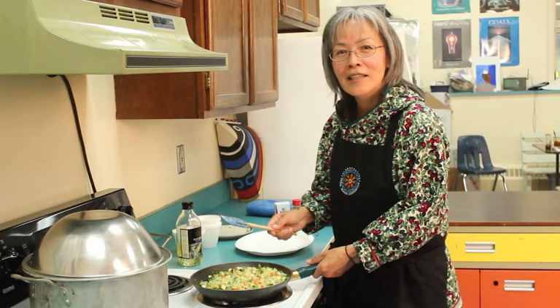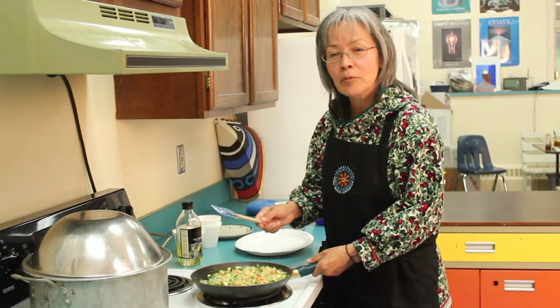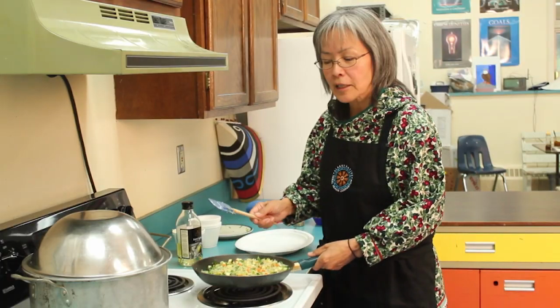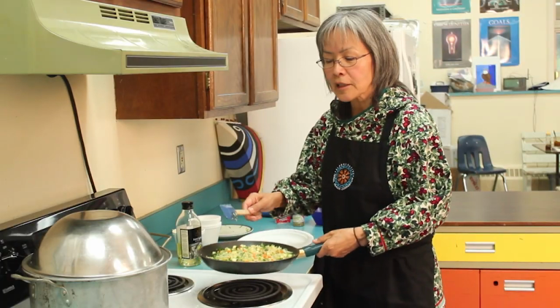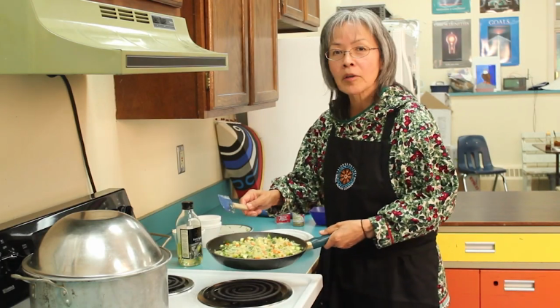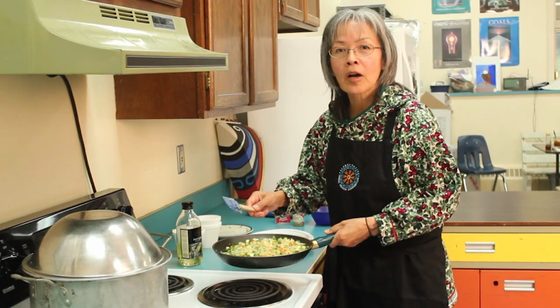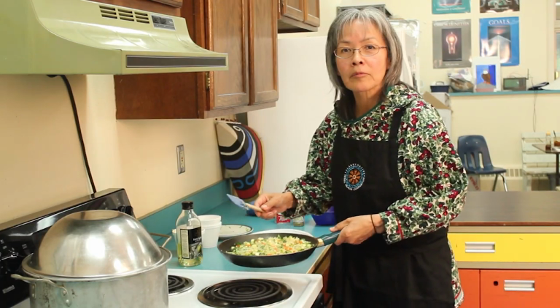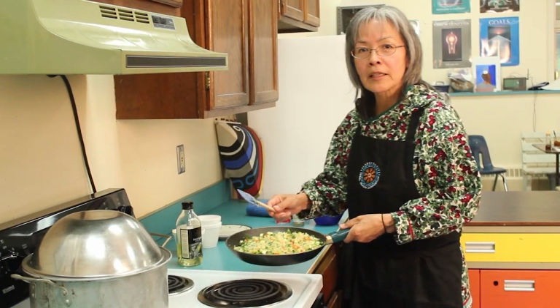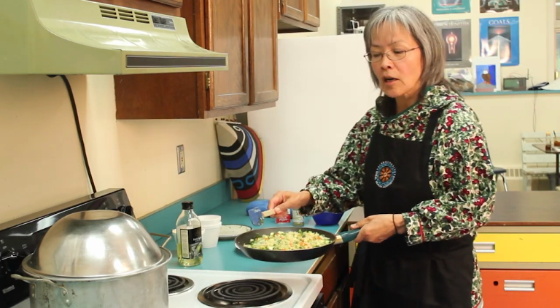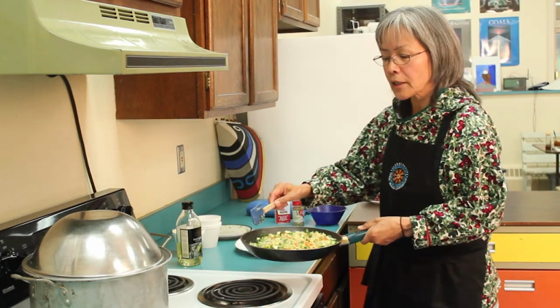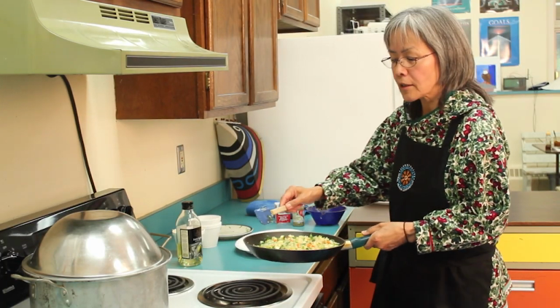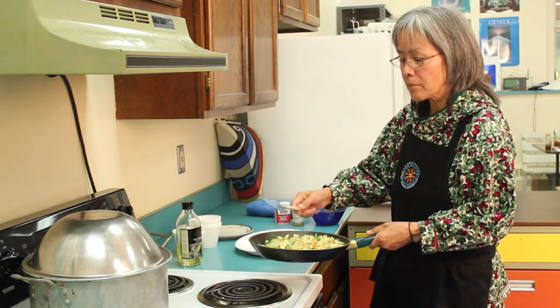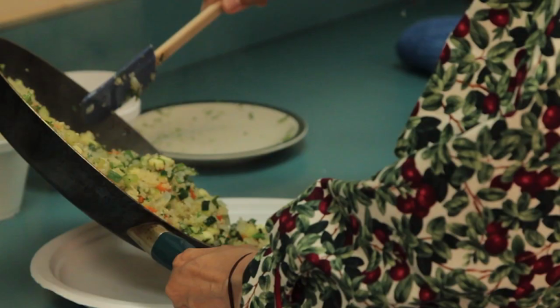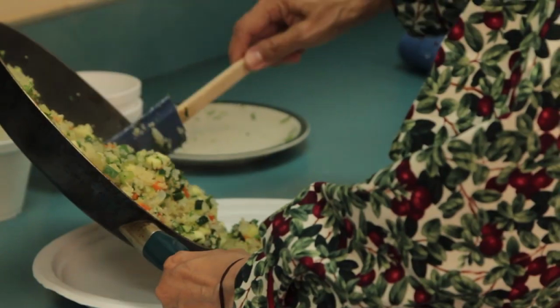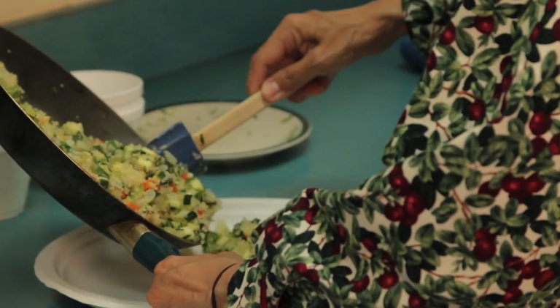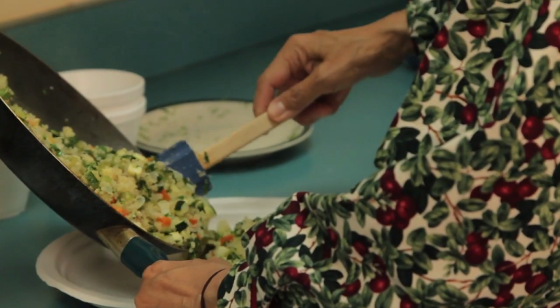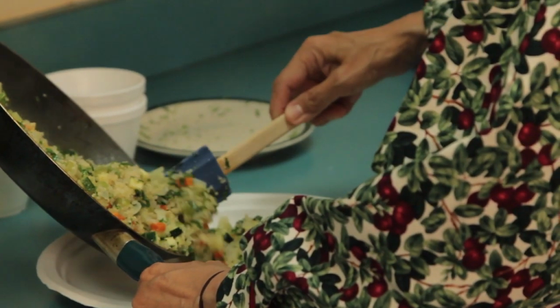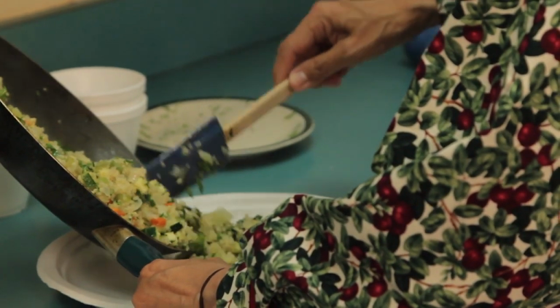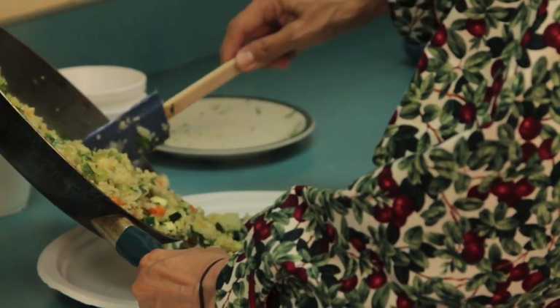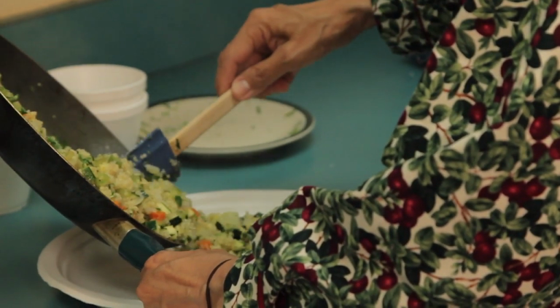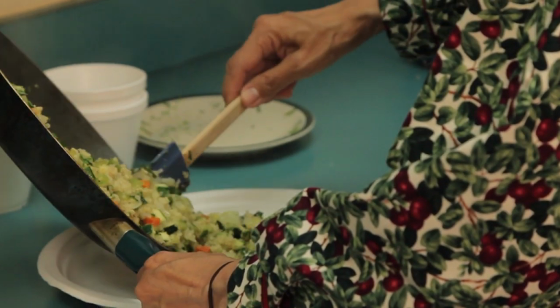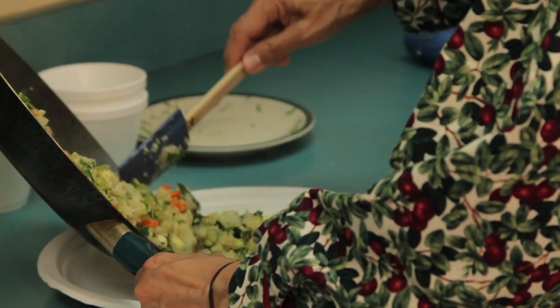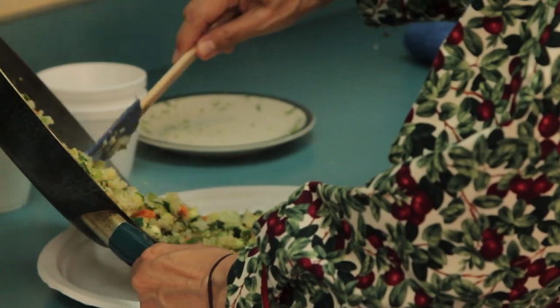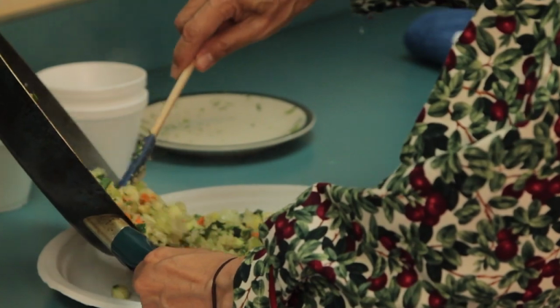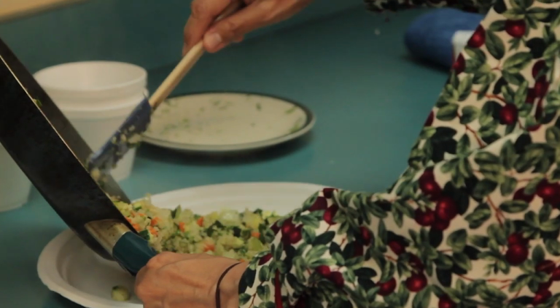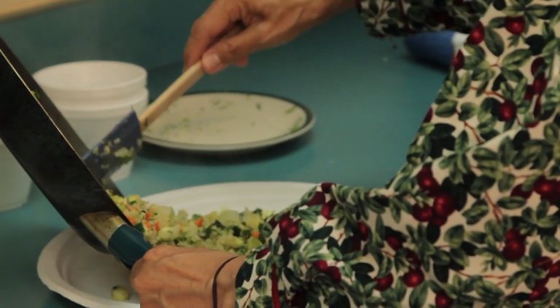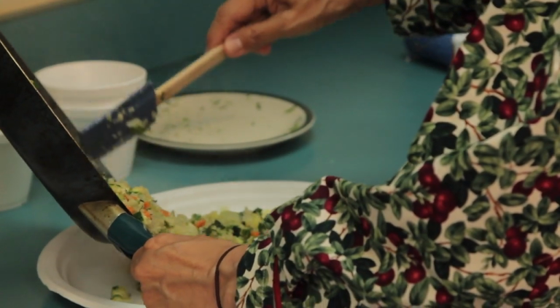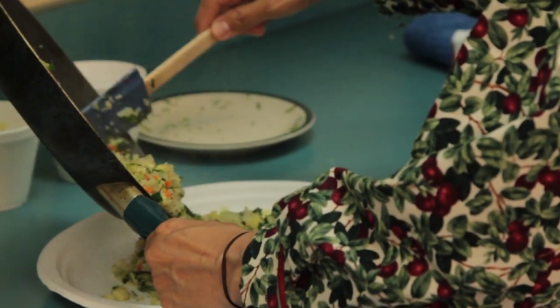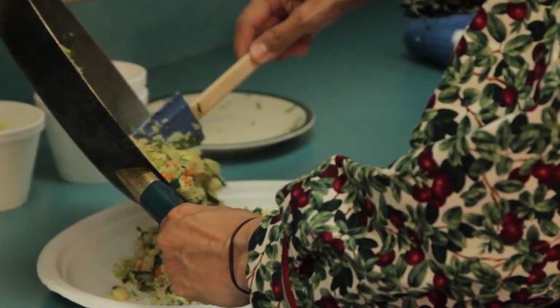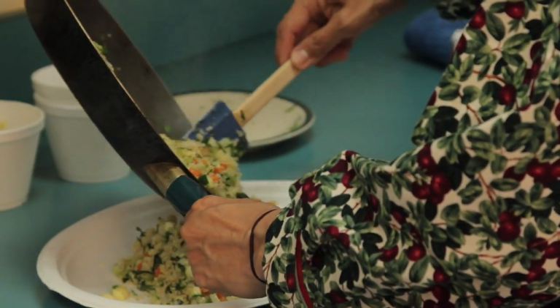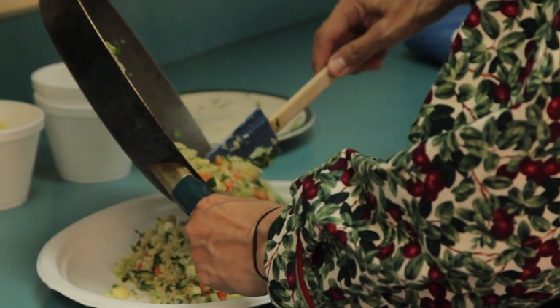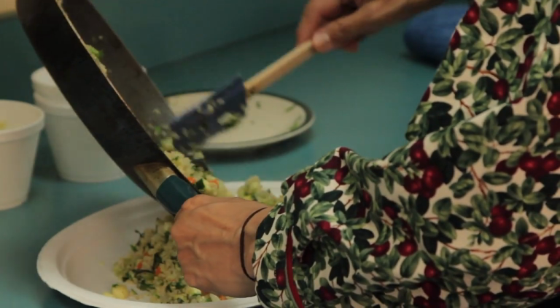We got the quinoa all ready and heated up, so we're just going to plate it up. And then we're going to move on to the puffin.